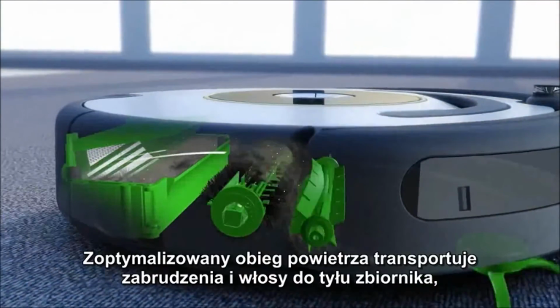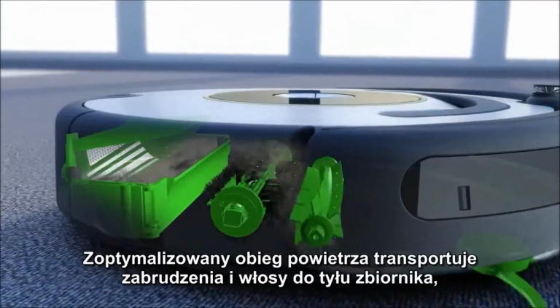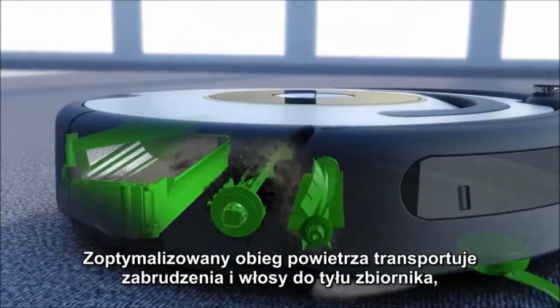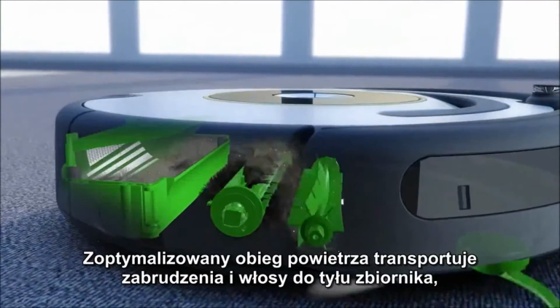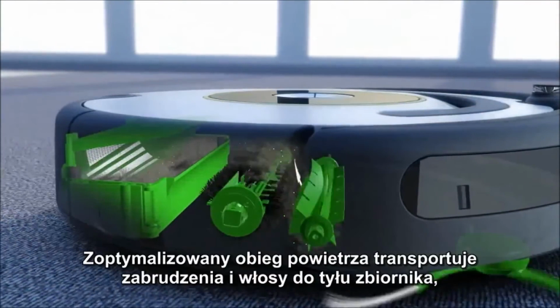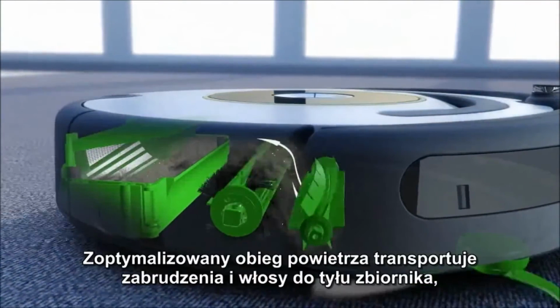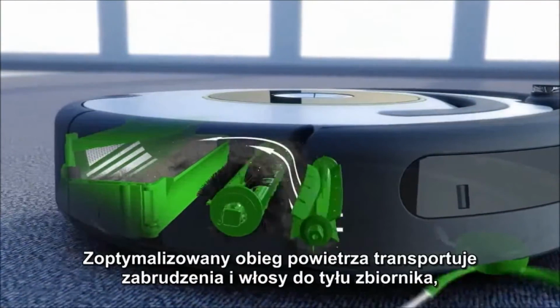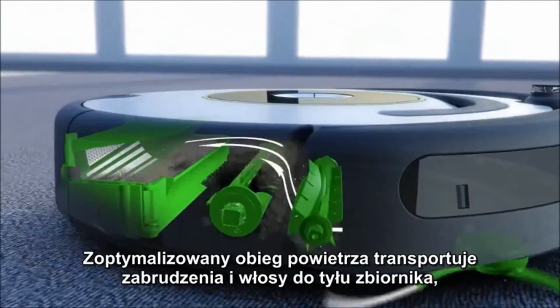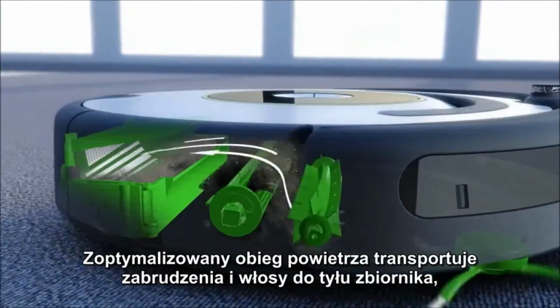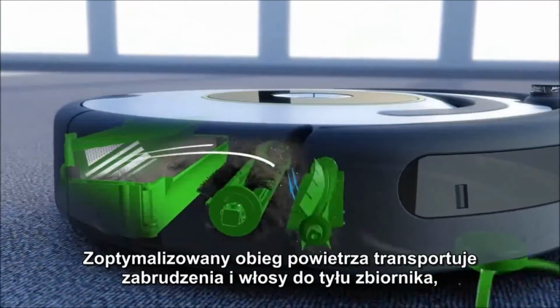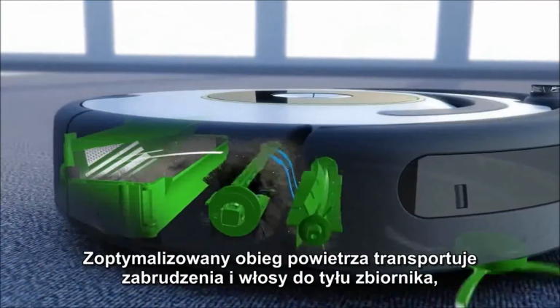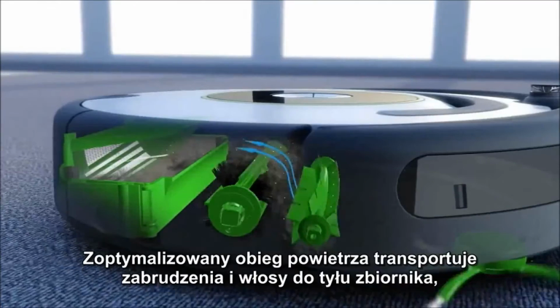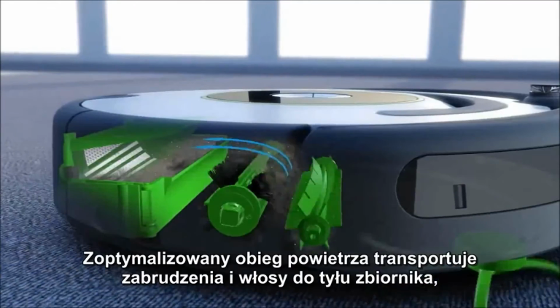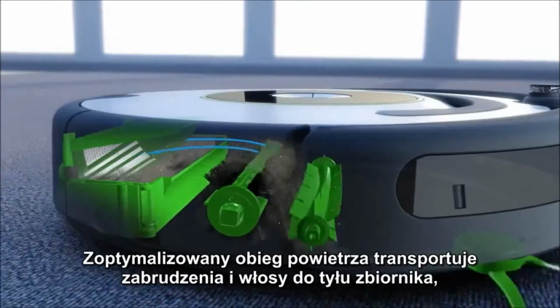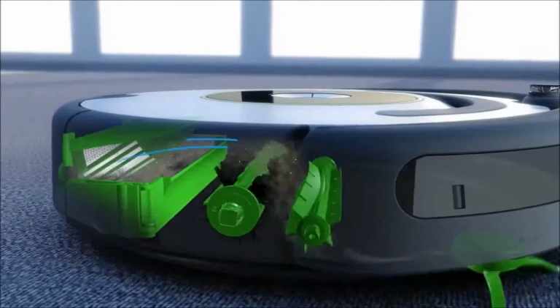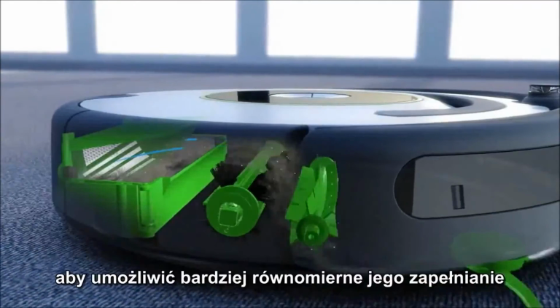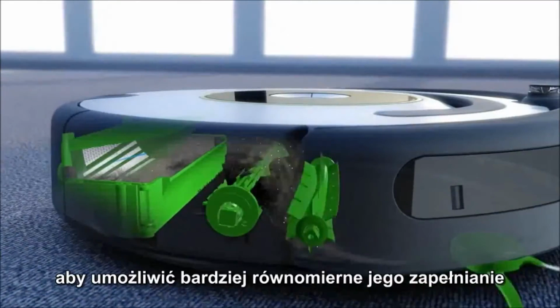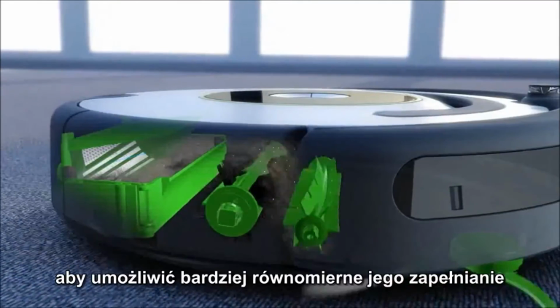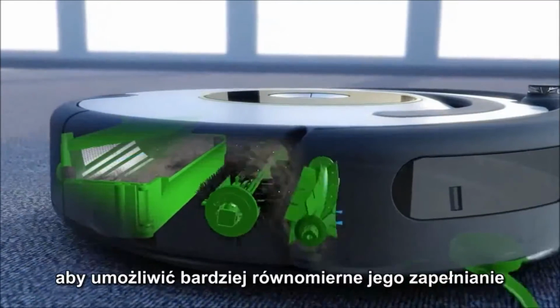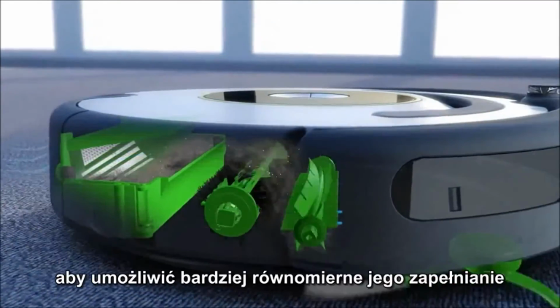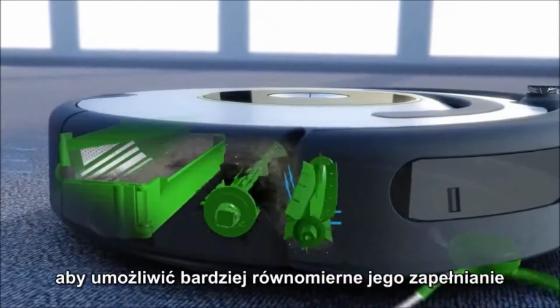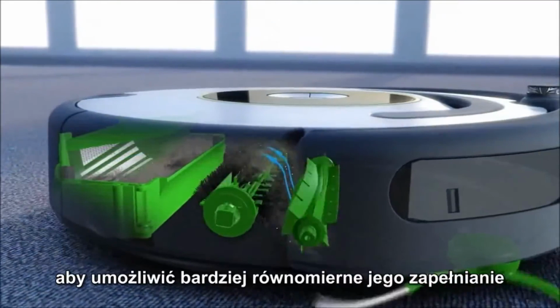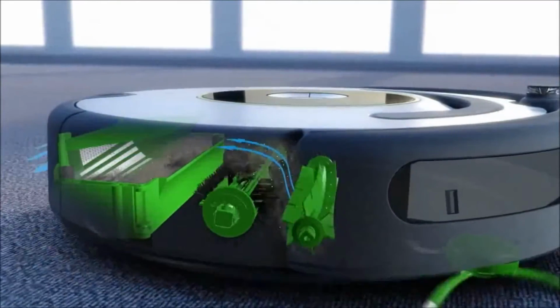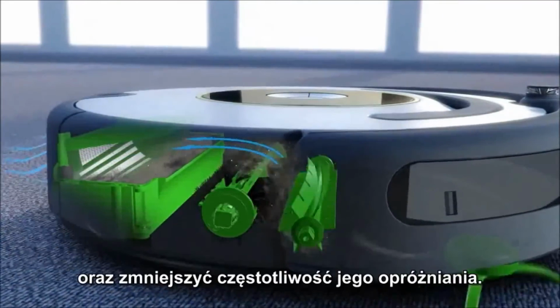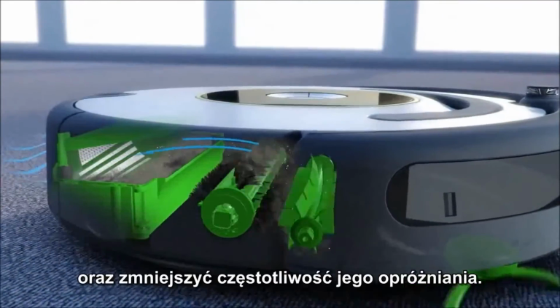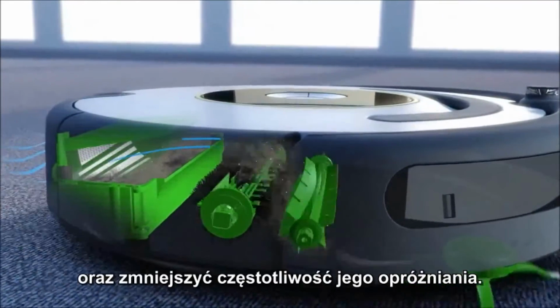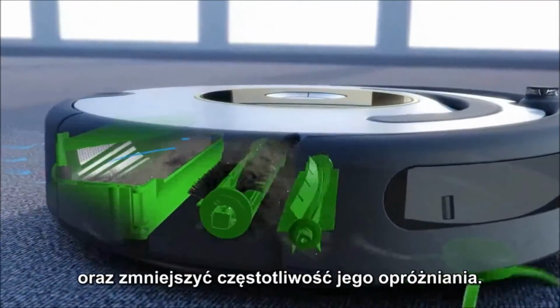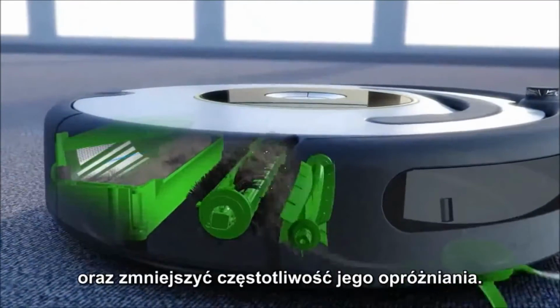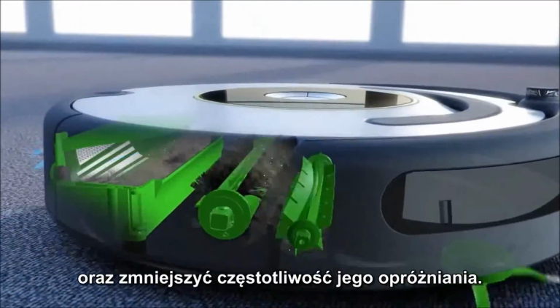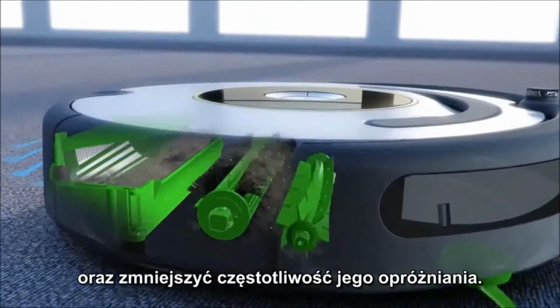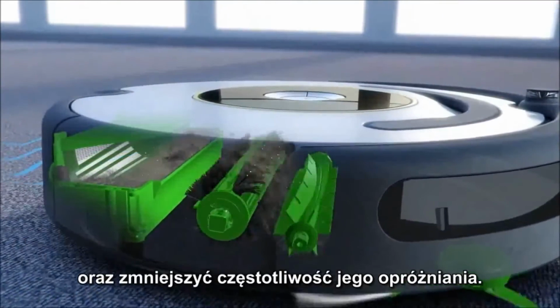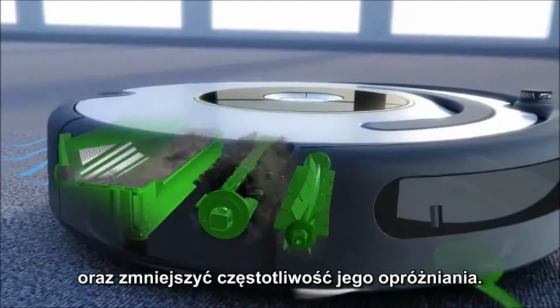Optimized airflow guides the dirt and hair to the back of the bin, allowing it to fill more evenly and requiring you to empty it less often.